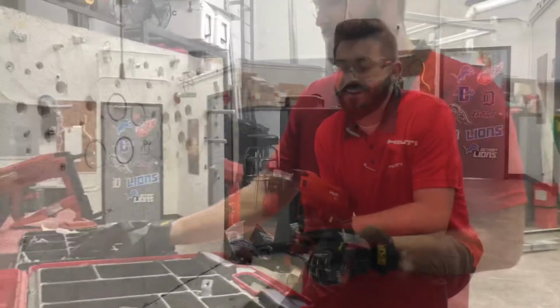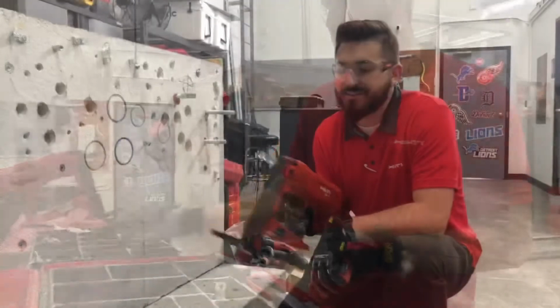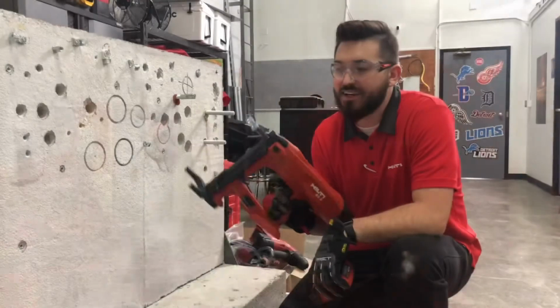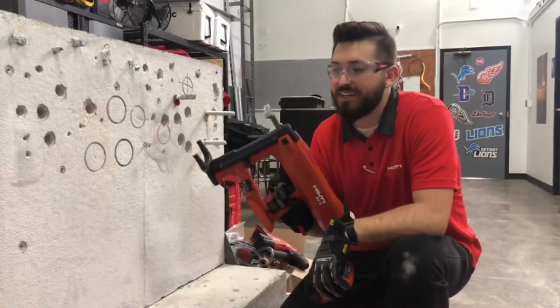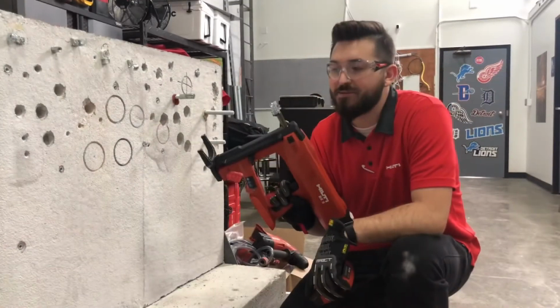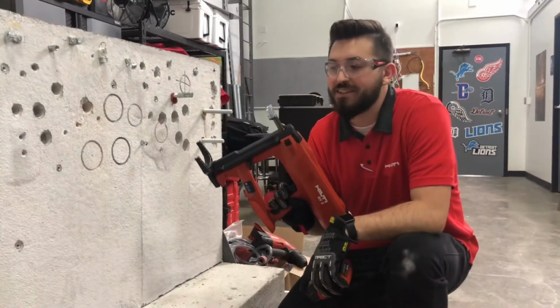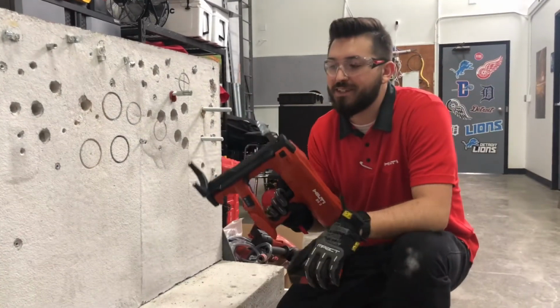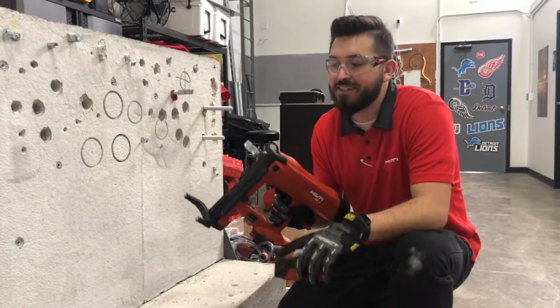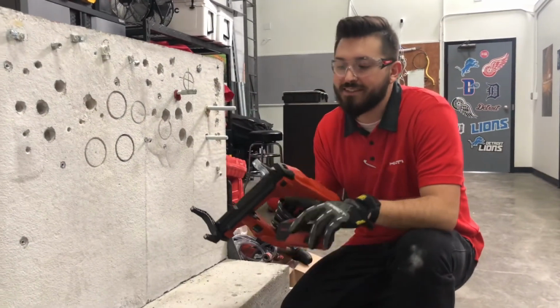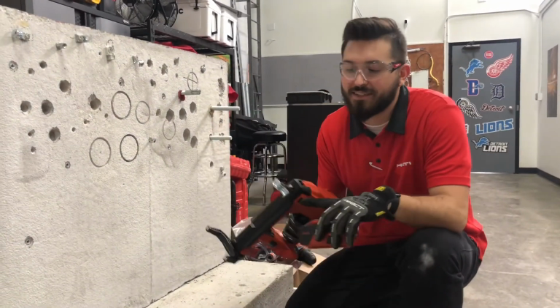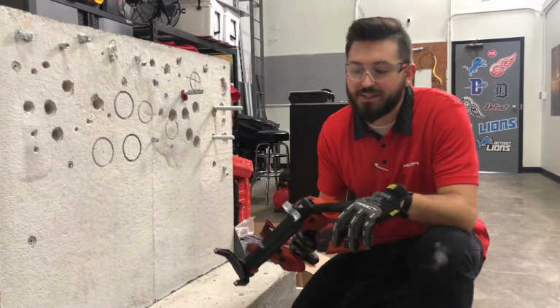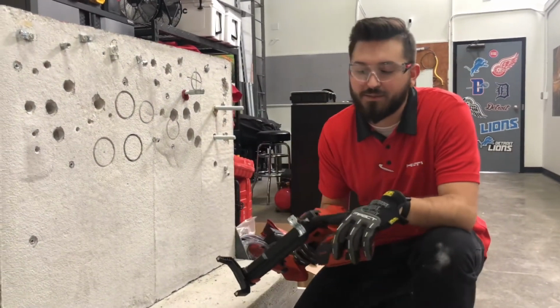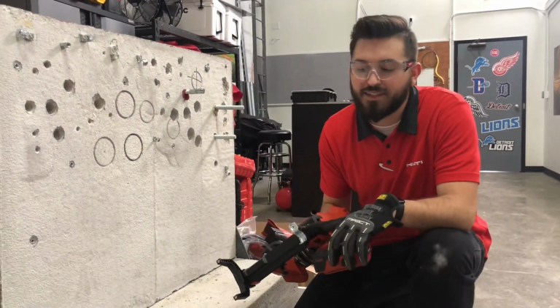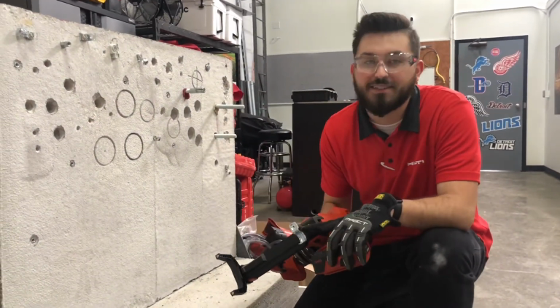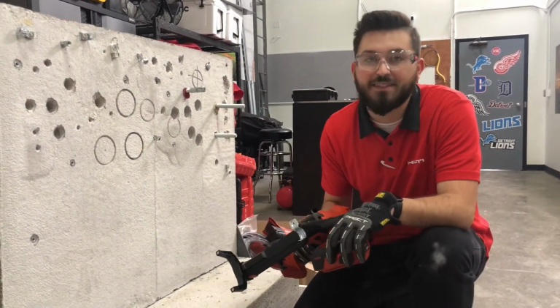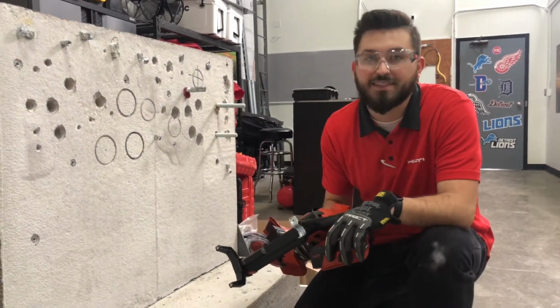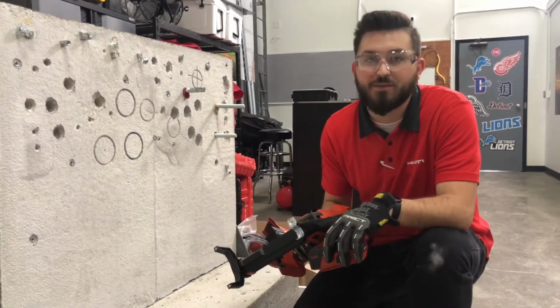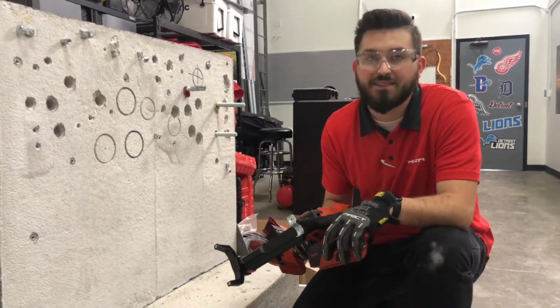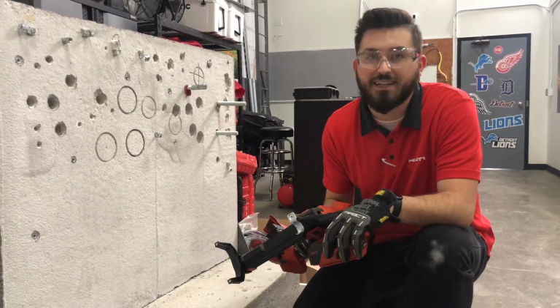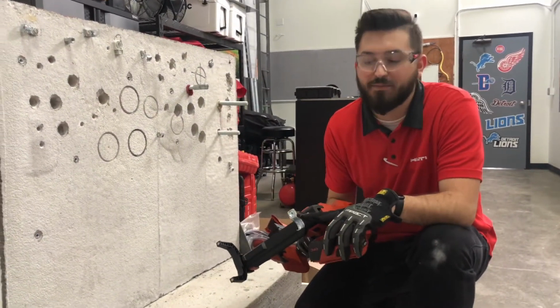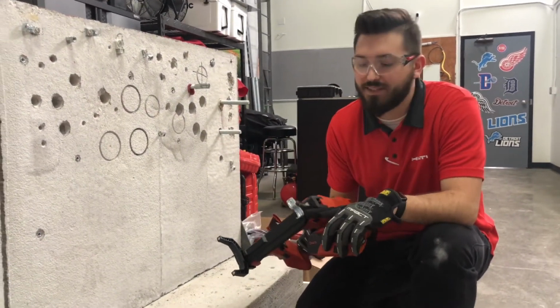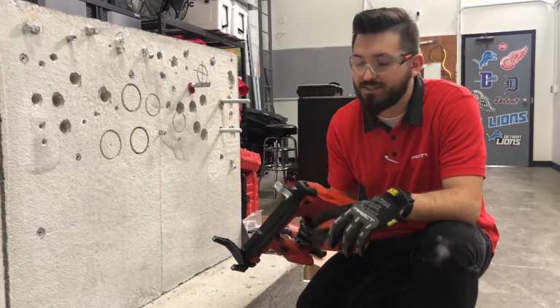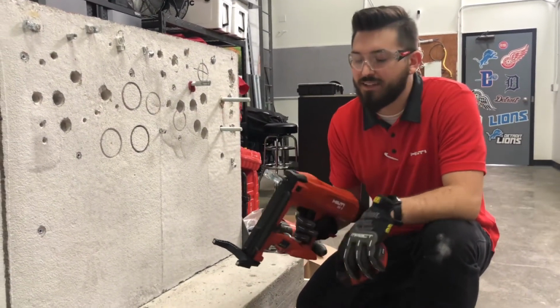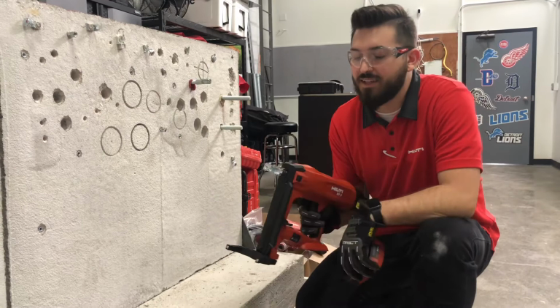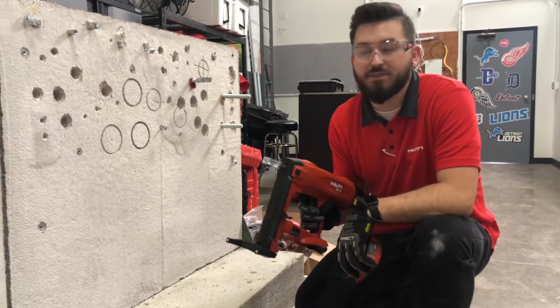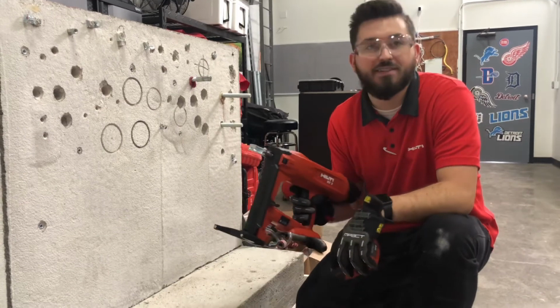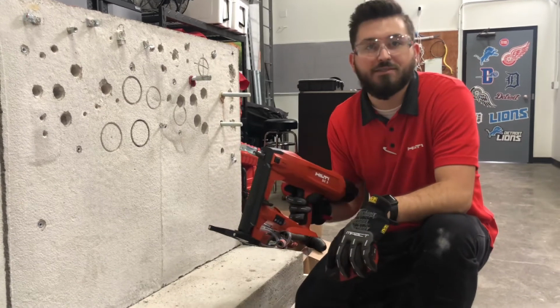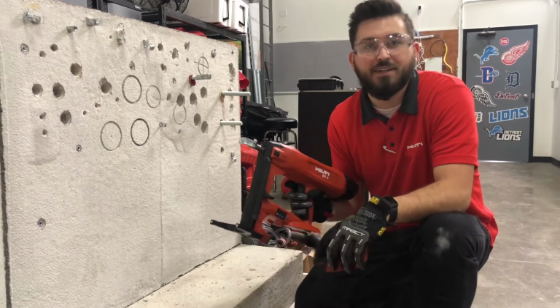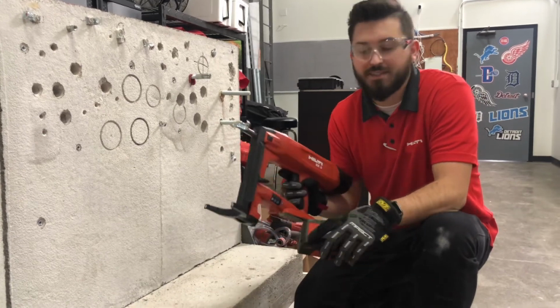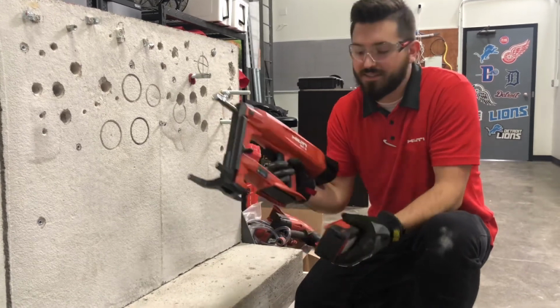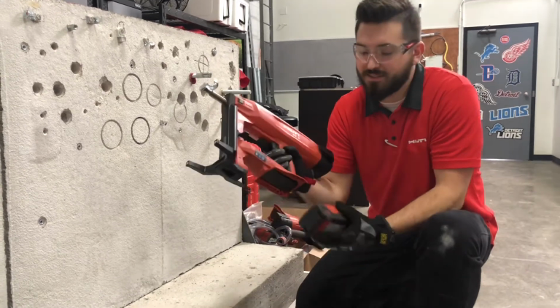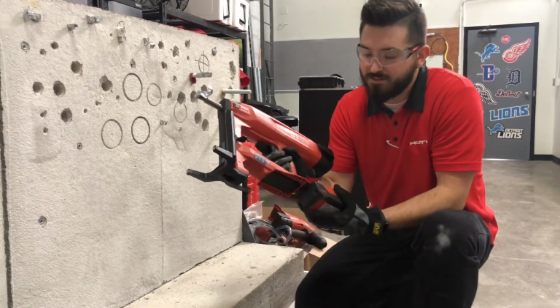I have a conduit clip in here. There's a little plastic piece that holds it in place, and I'm just going to show you how easy it is to use.